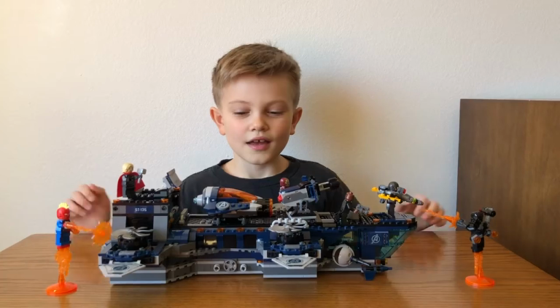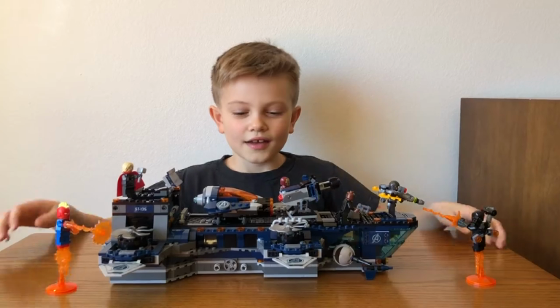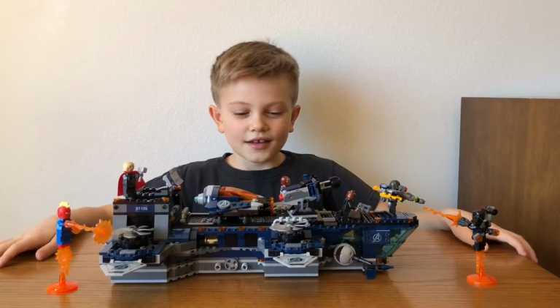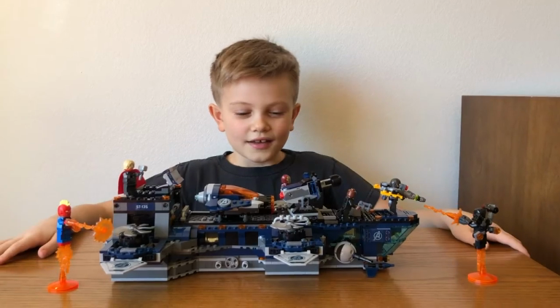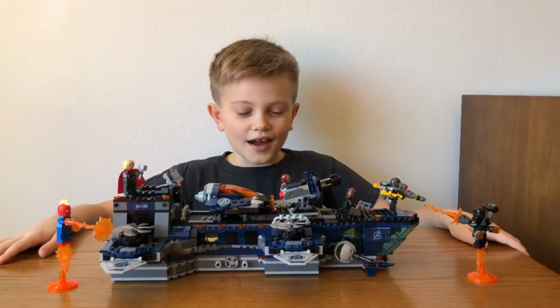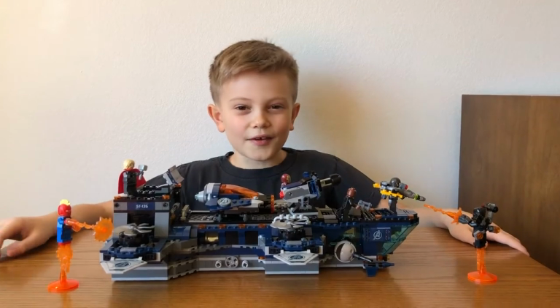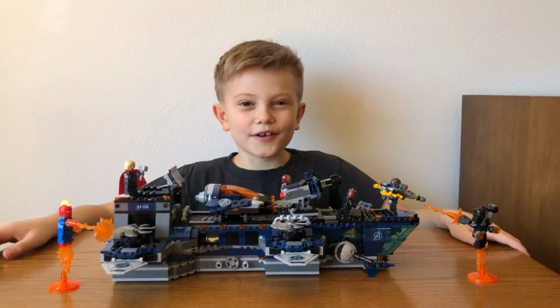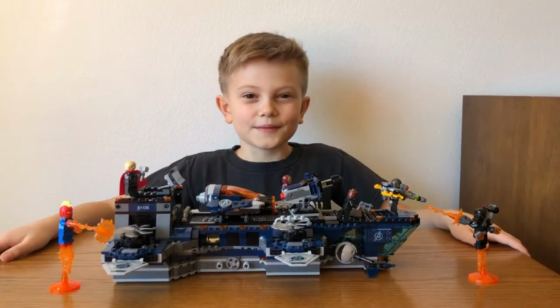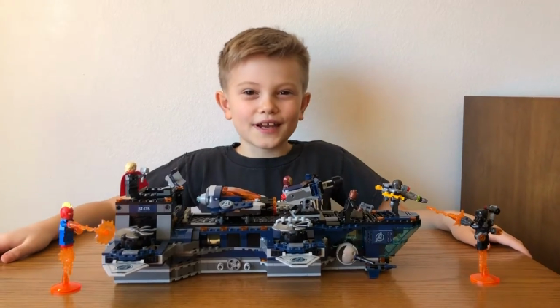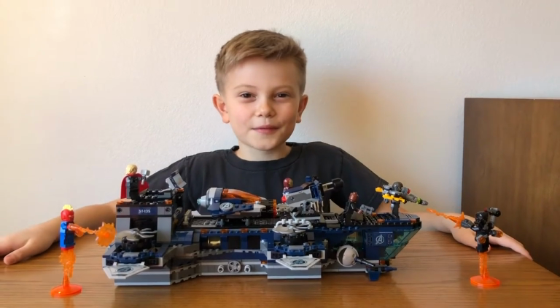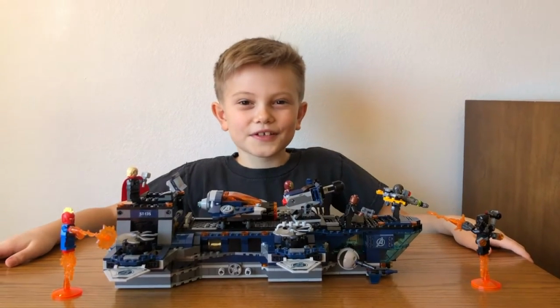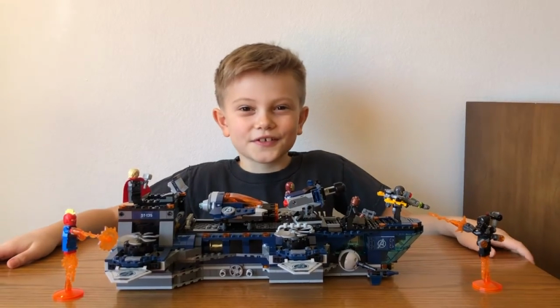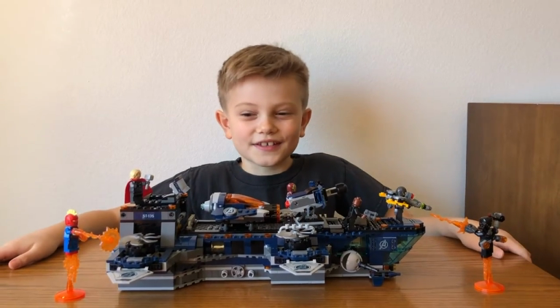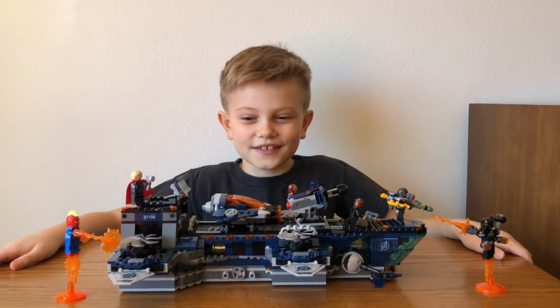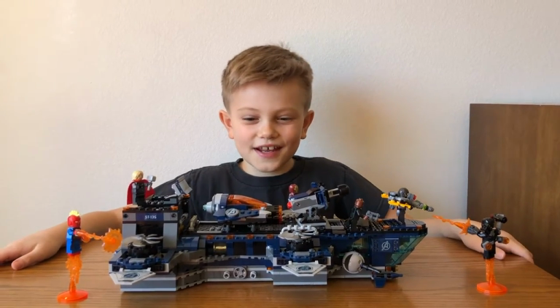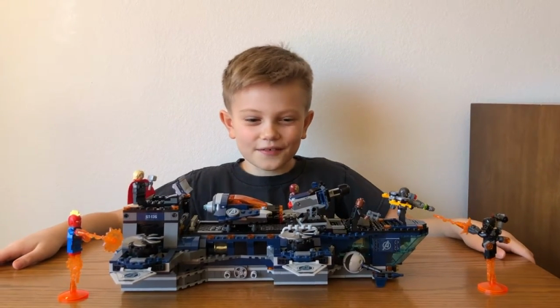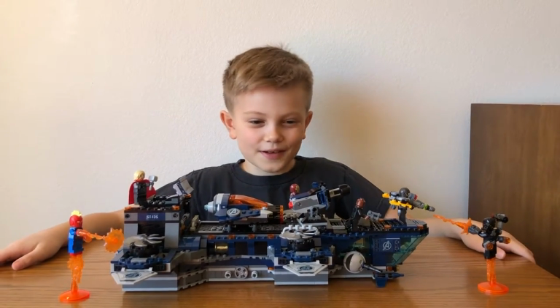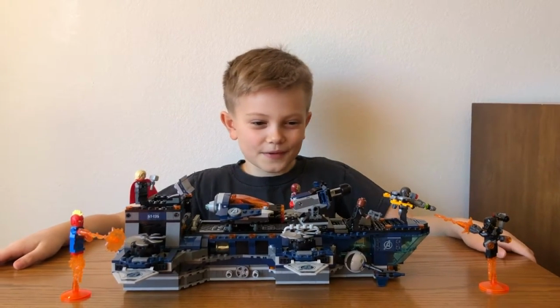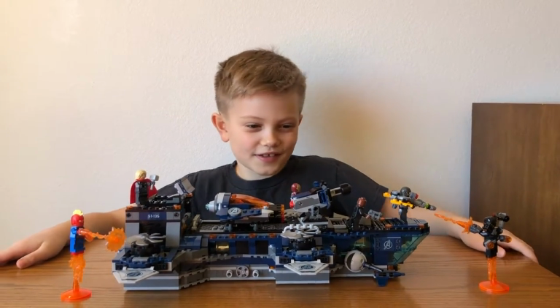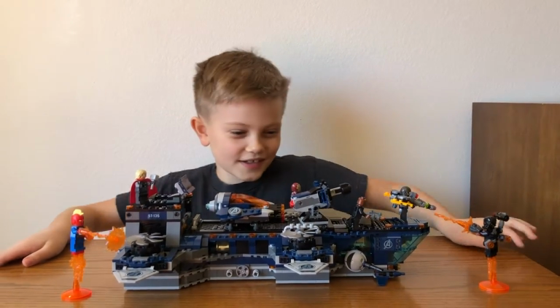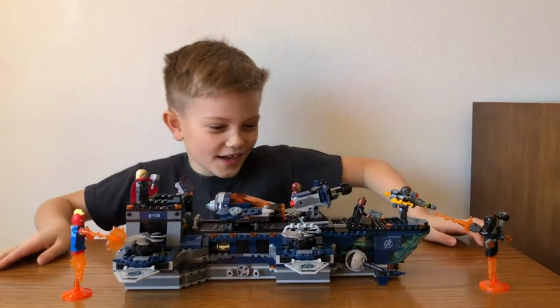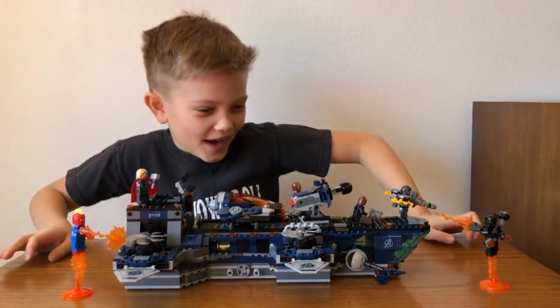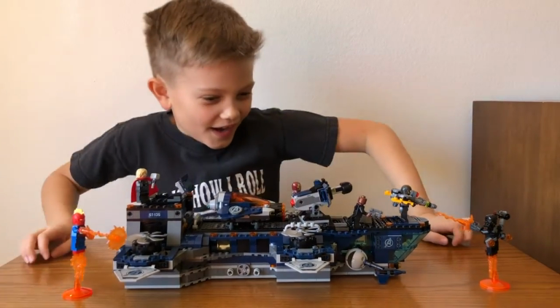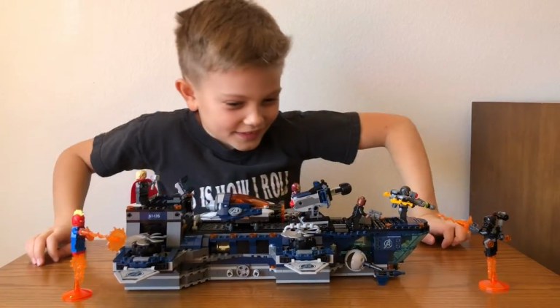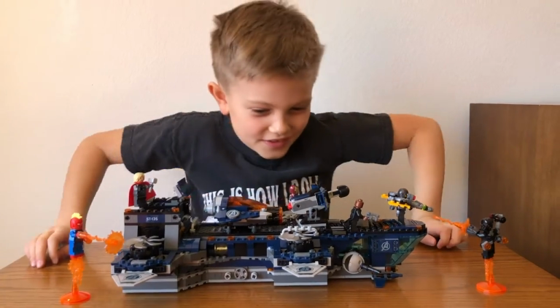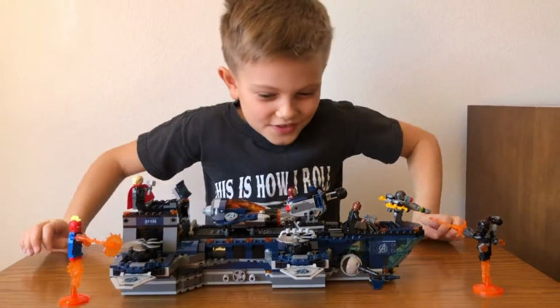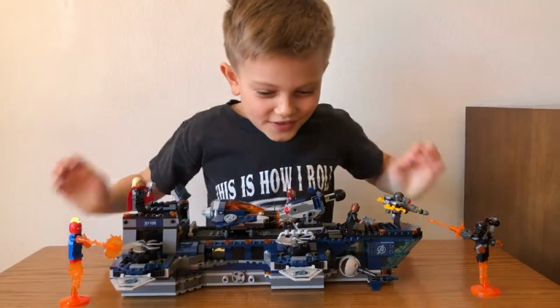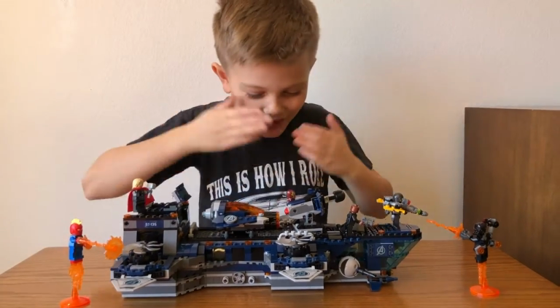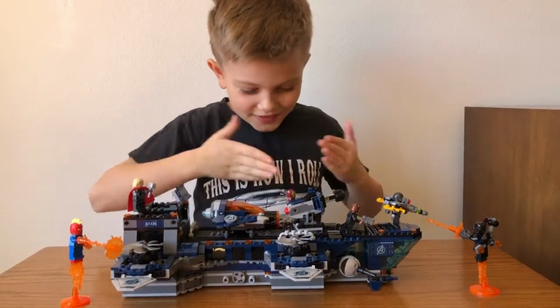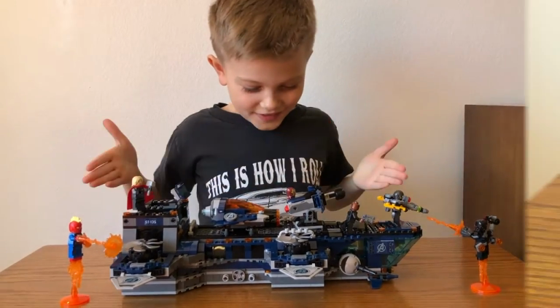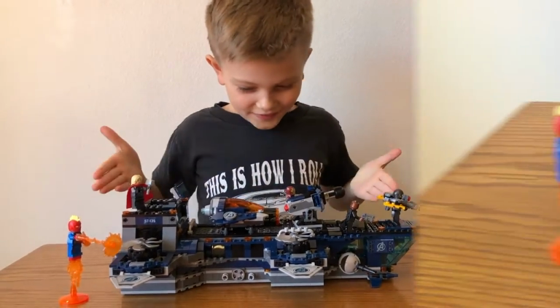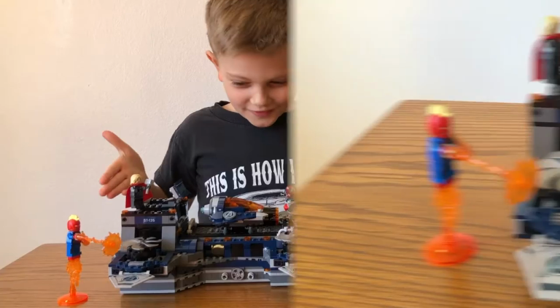Hi, welcome to Taver's Toys and today we're going to be looking at the new Helicarrier.